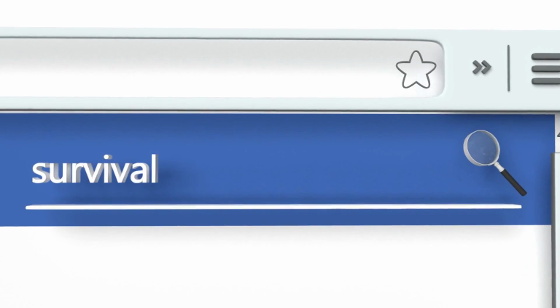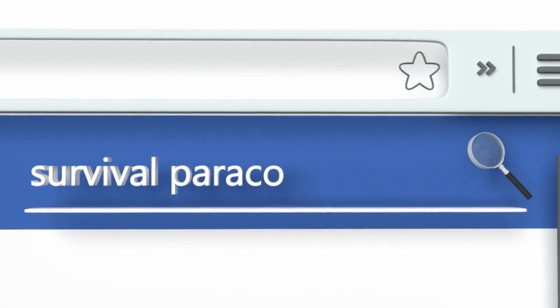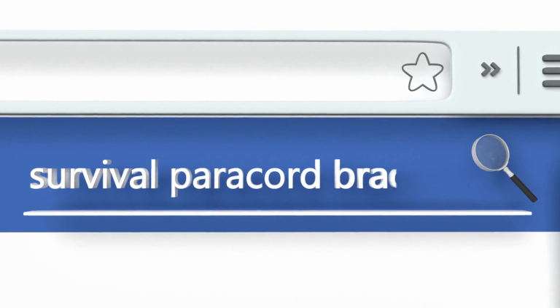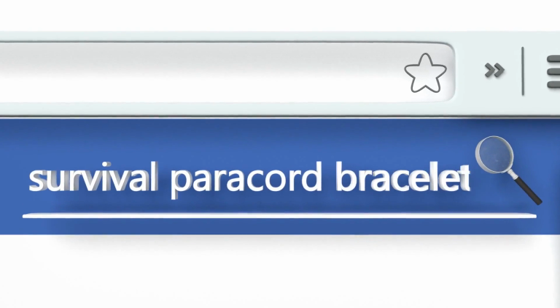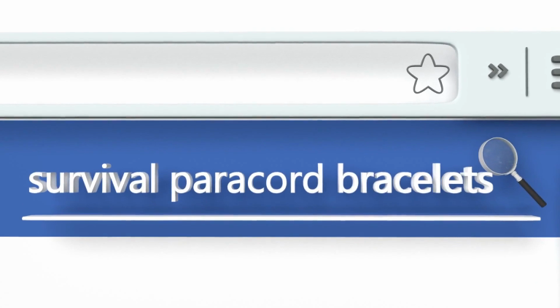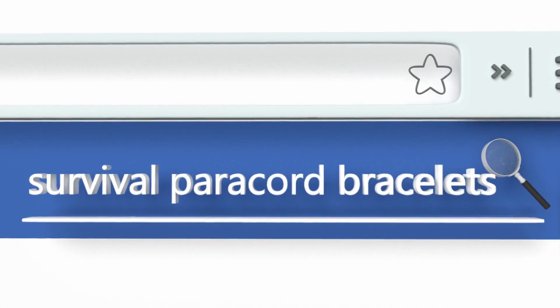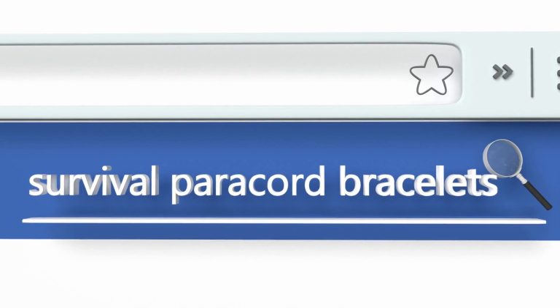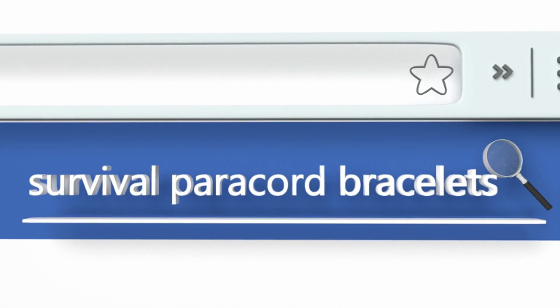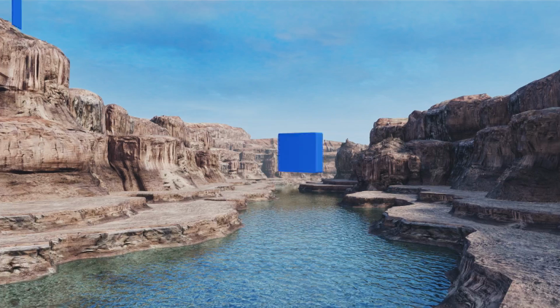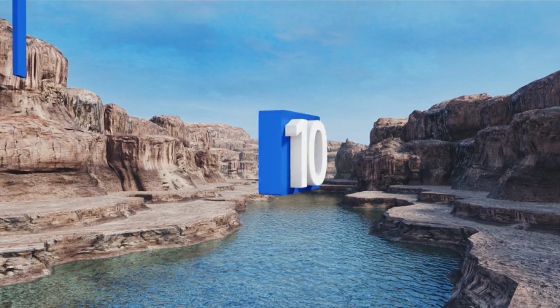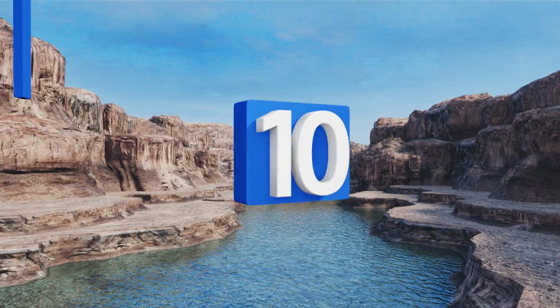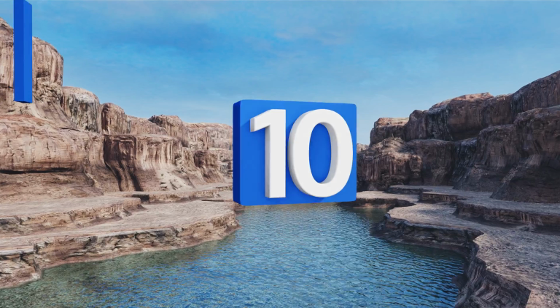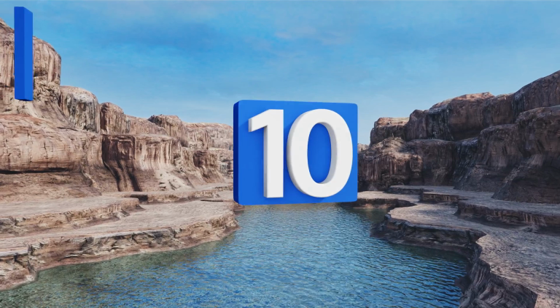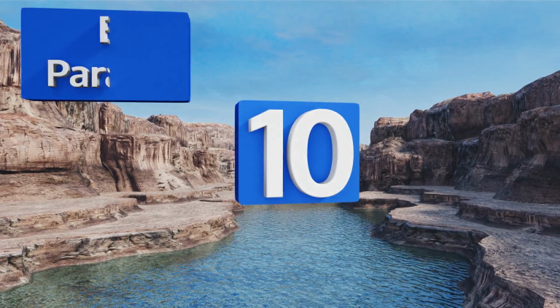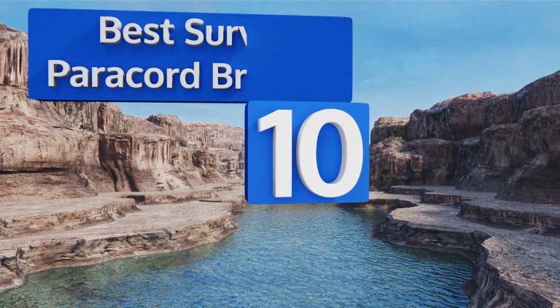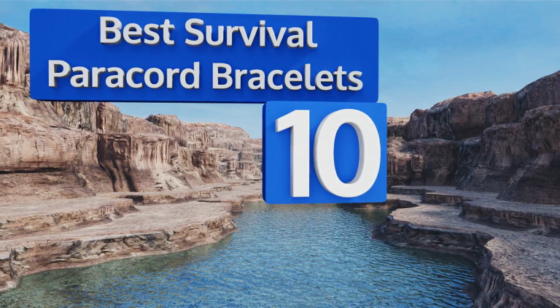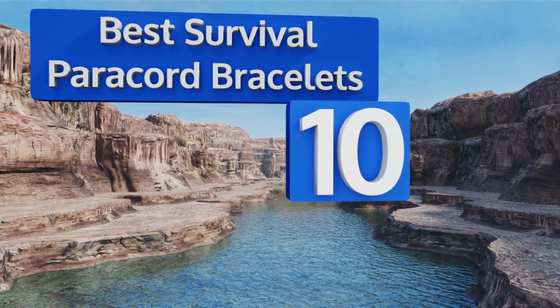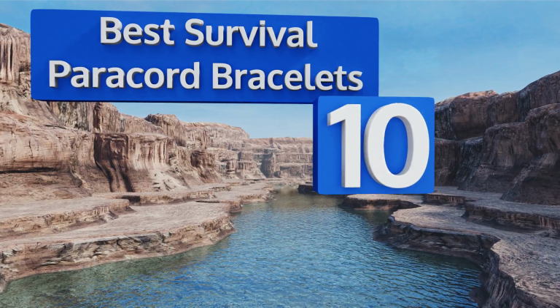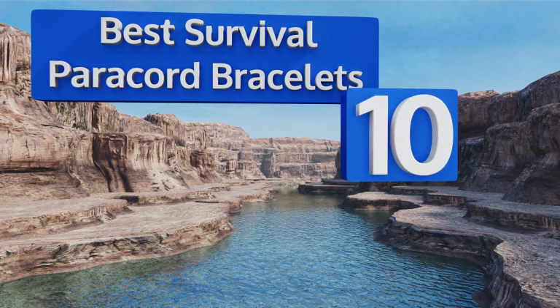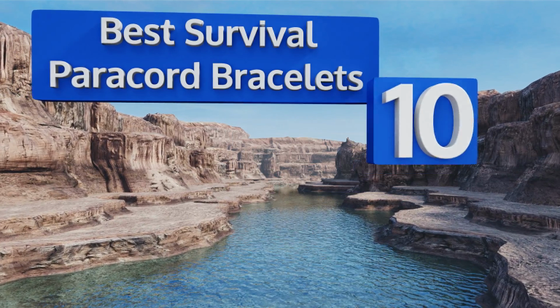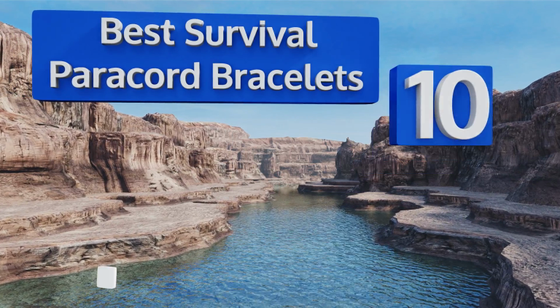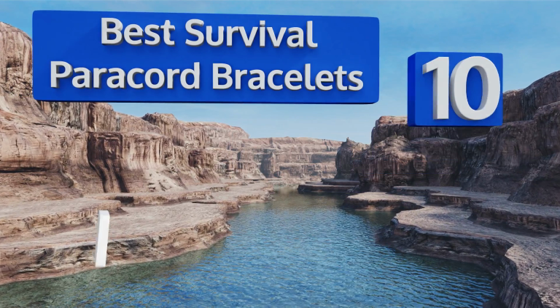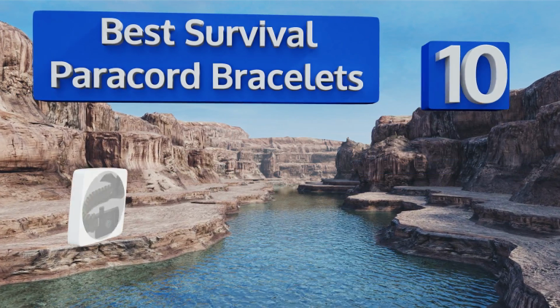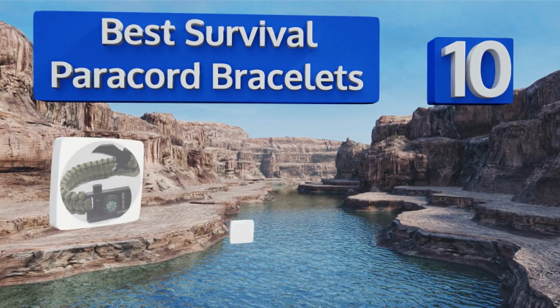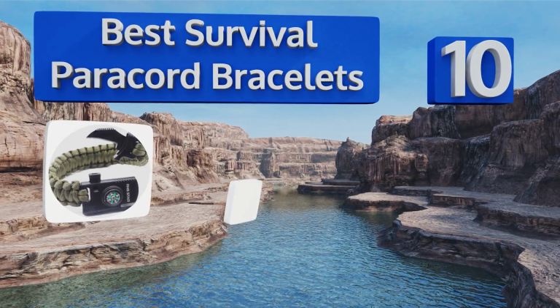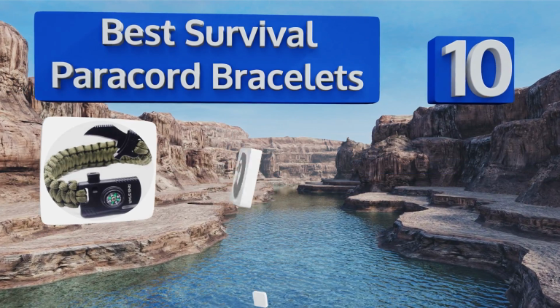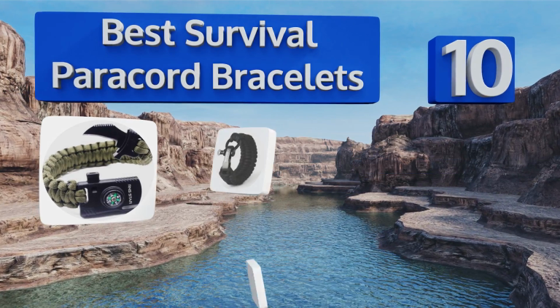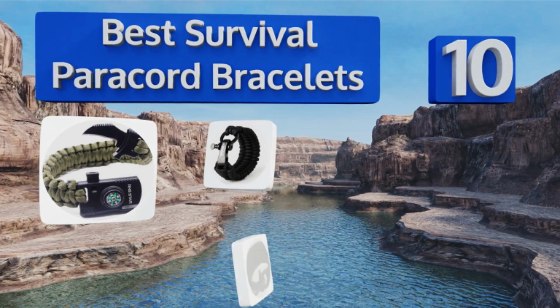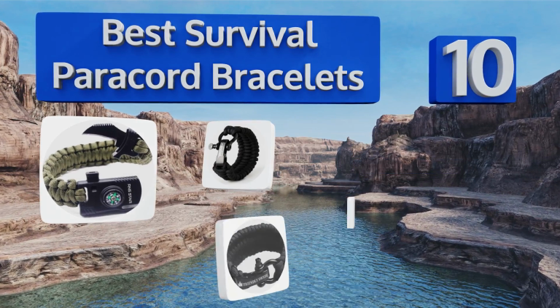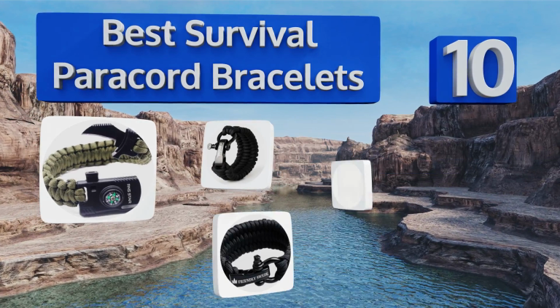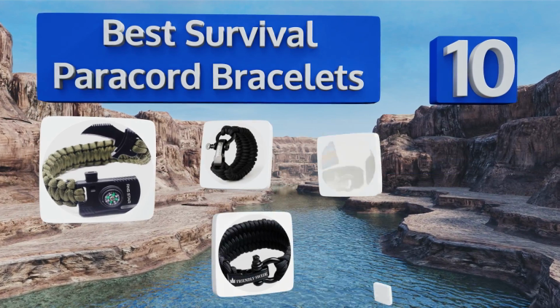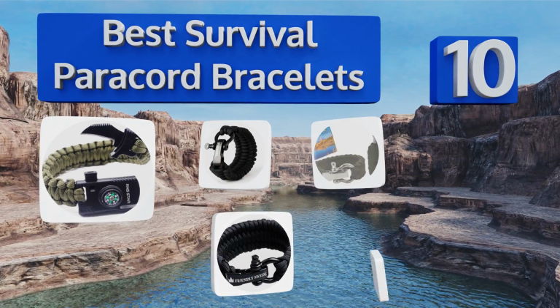EasyVid presents the 10 best survival paracord bracelets. Let's get started with the list.